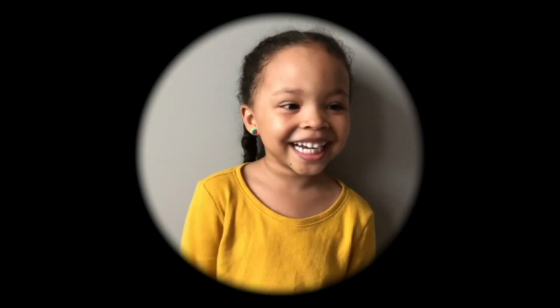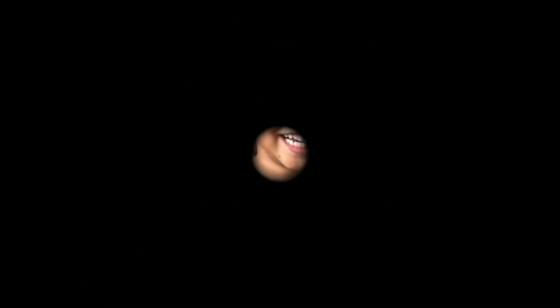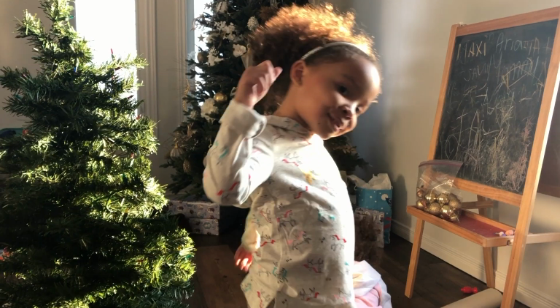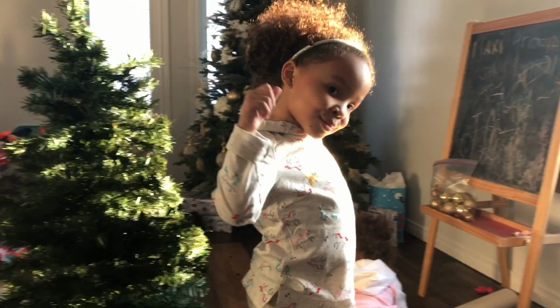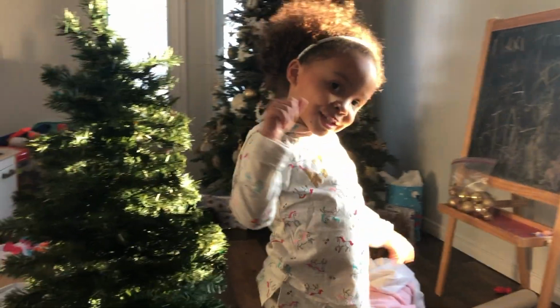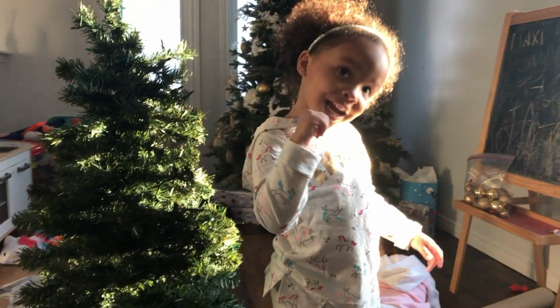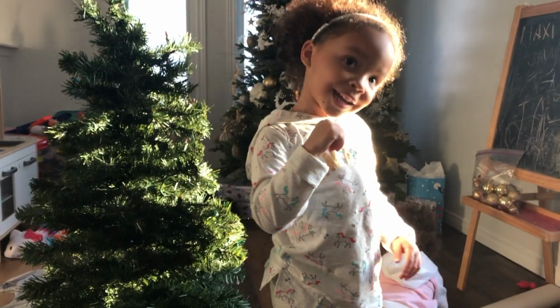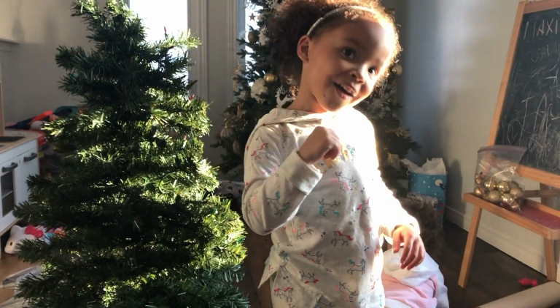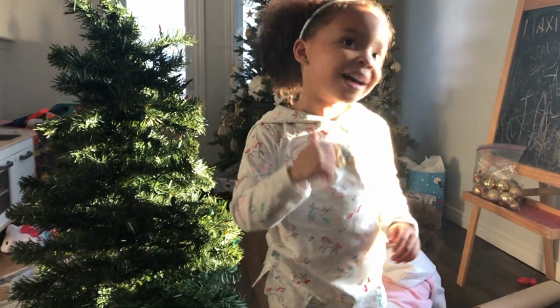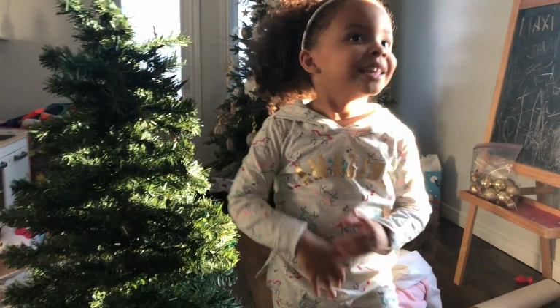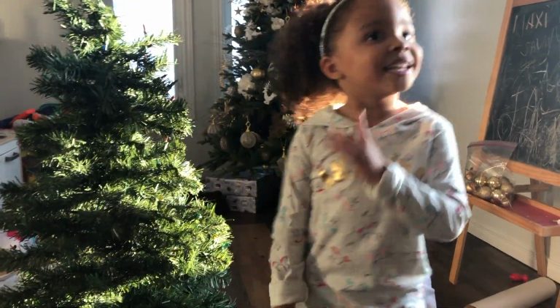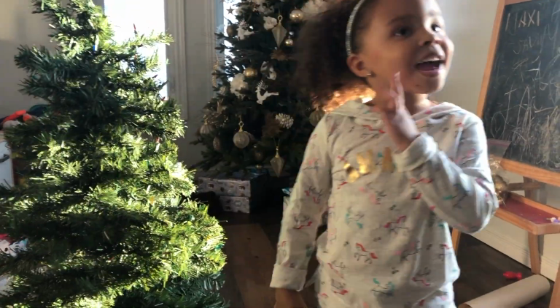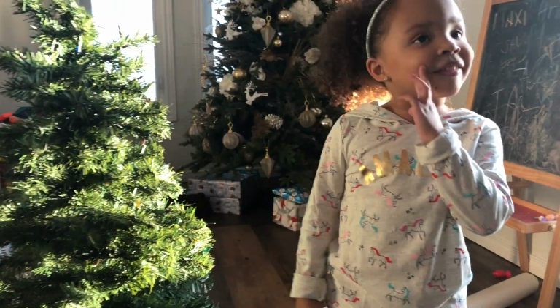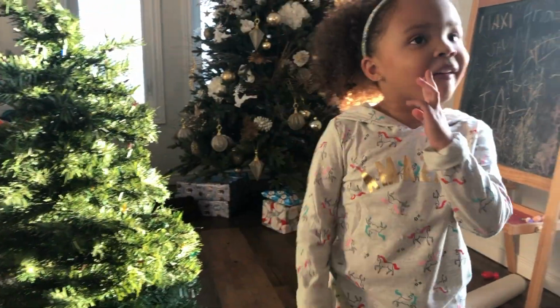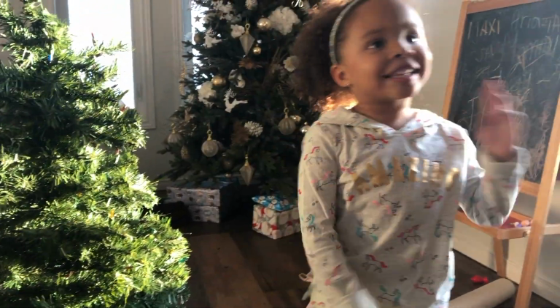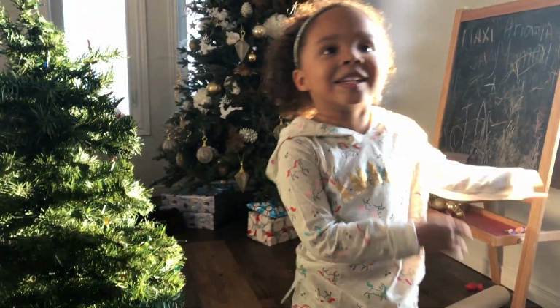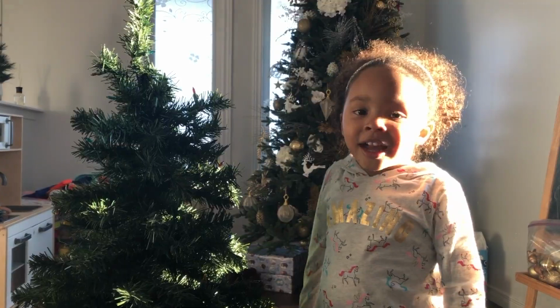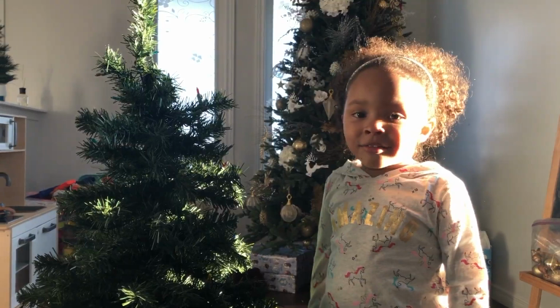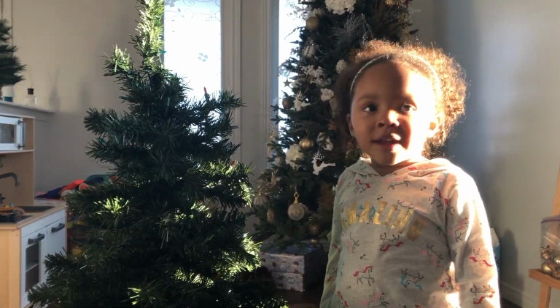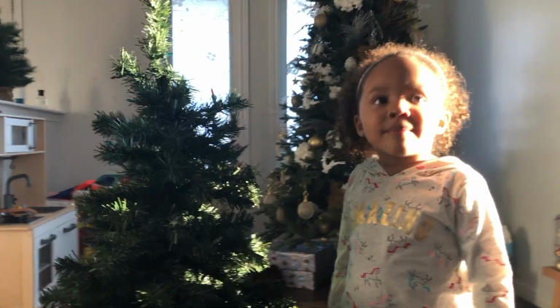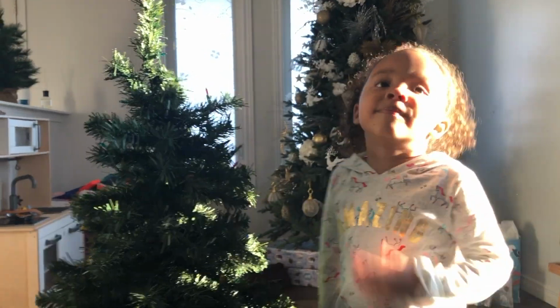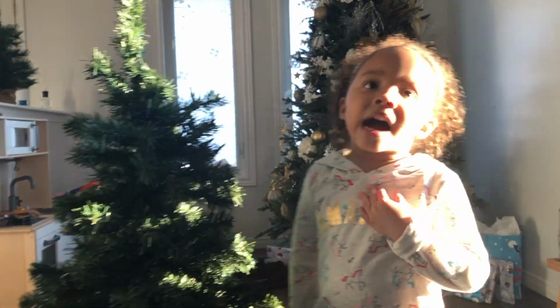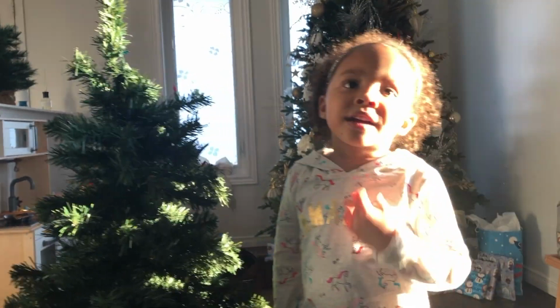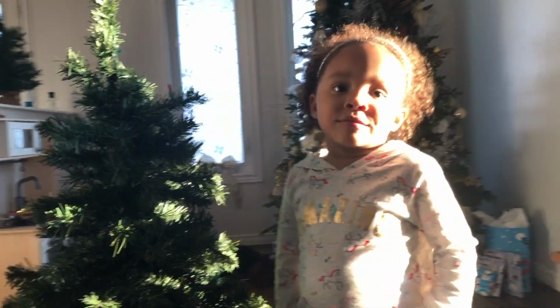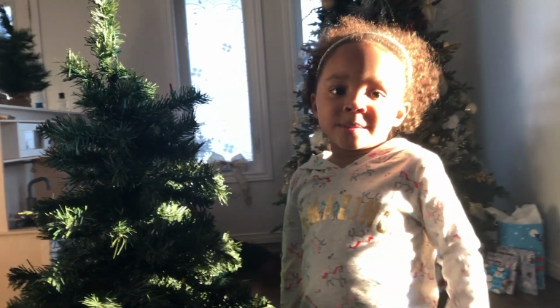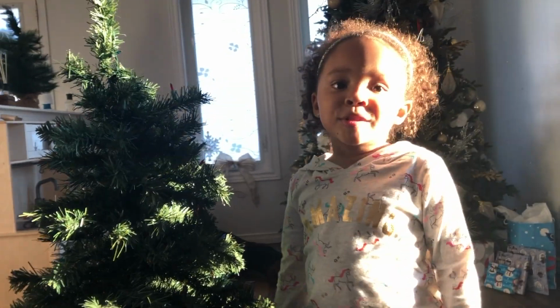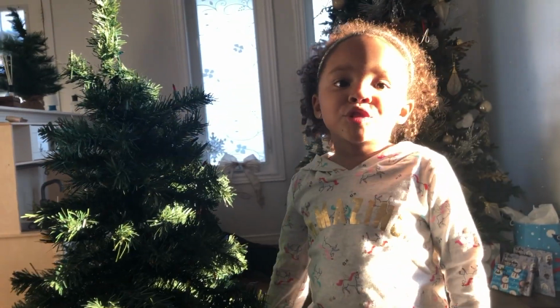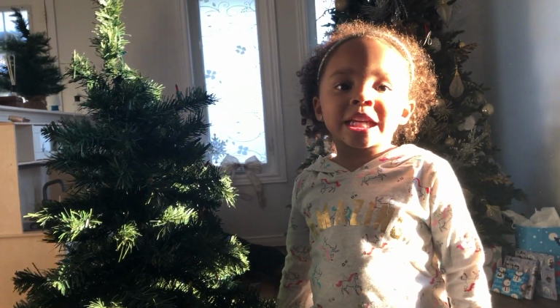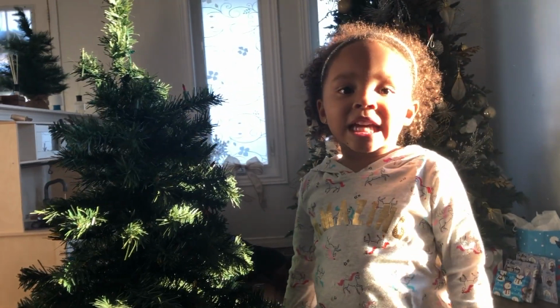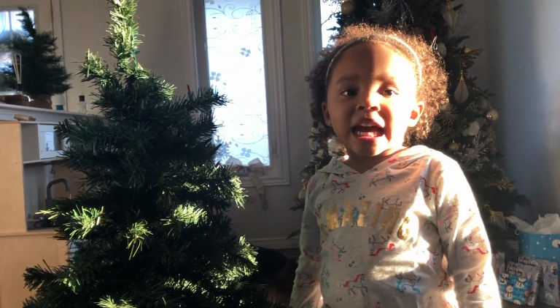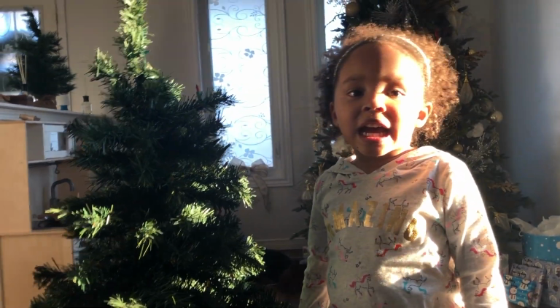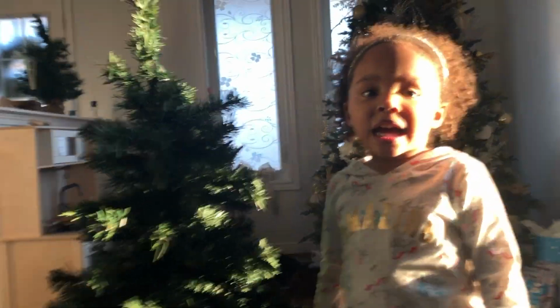Back to my channel. Today we're going to decorate my Christmas tree. Okay, go.